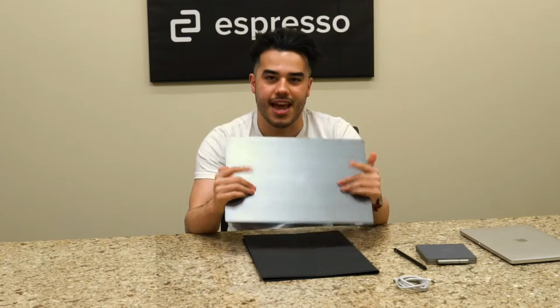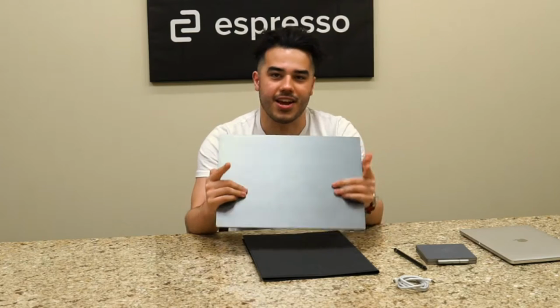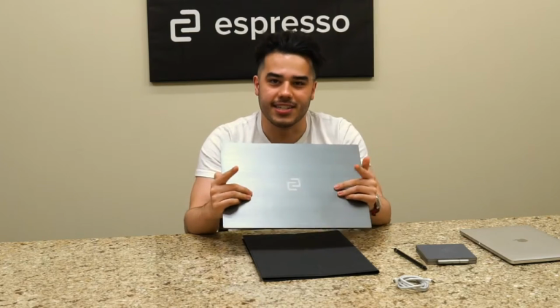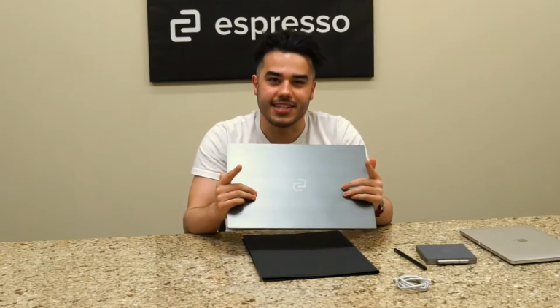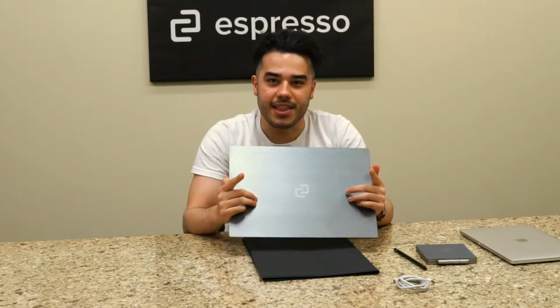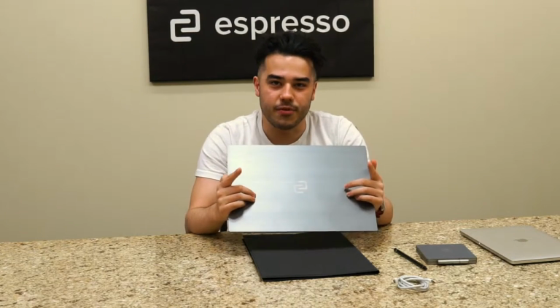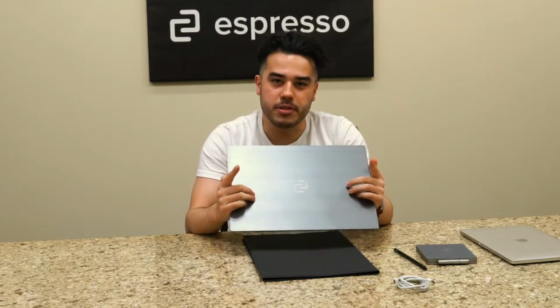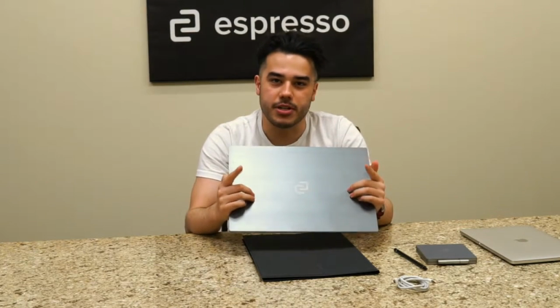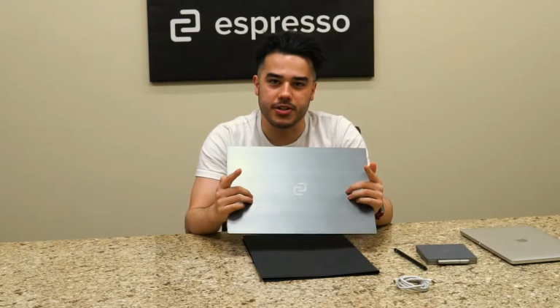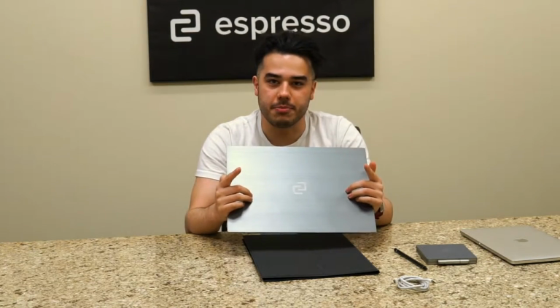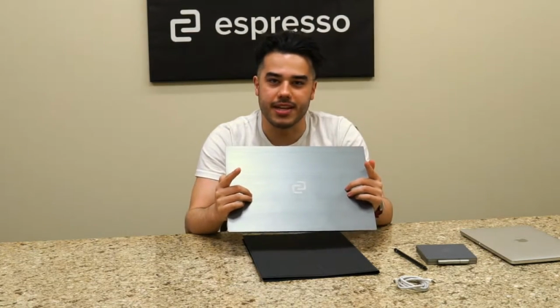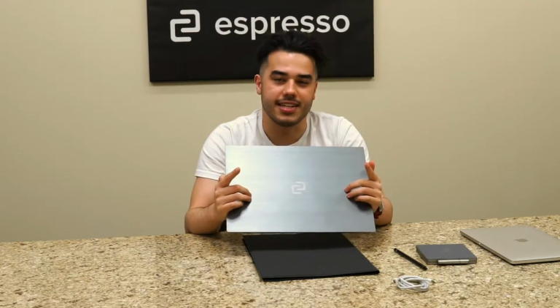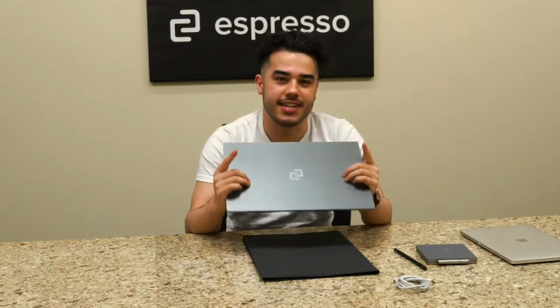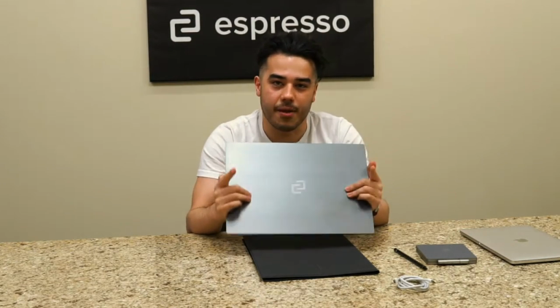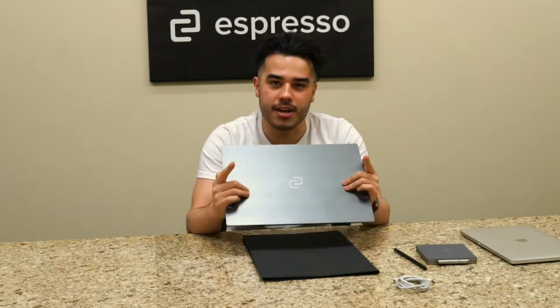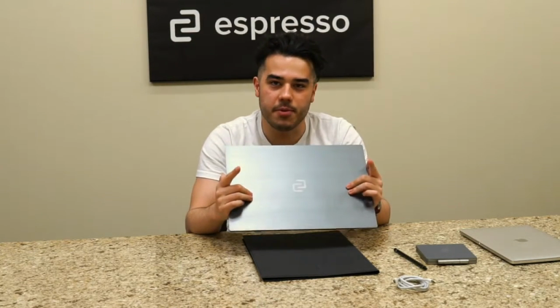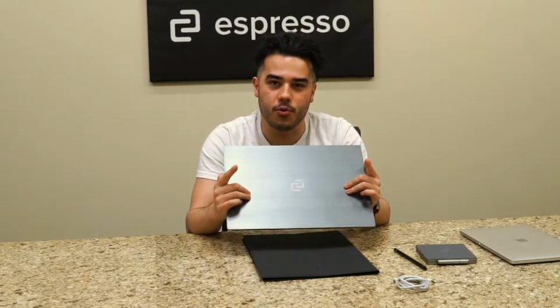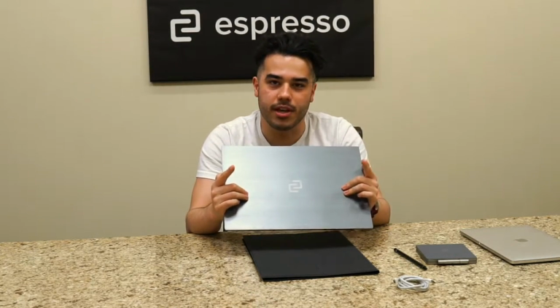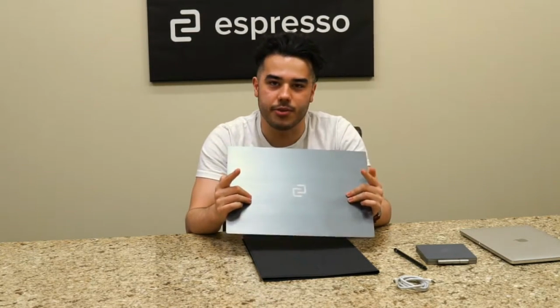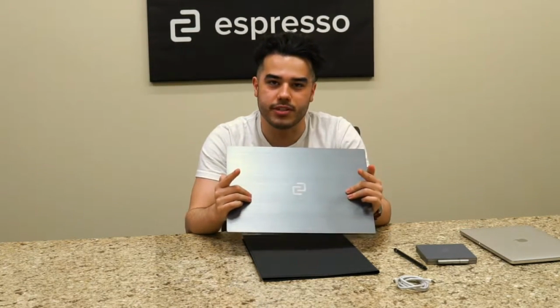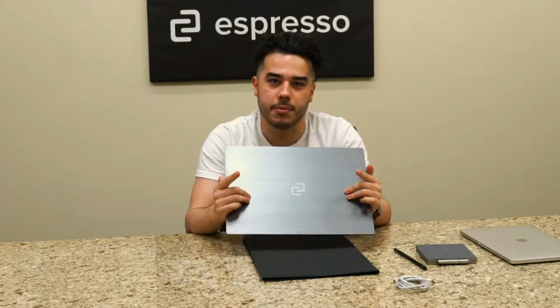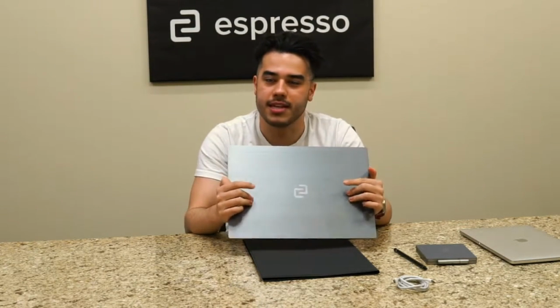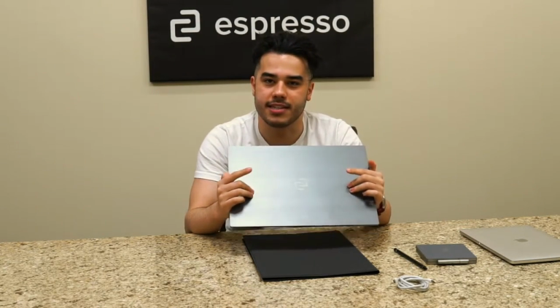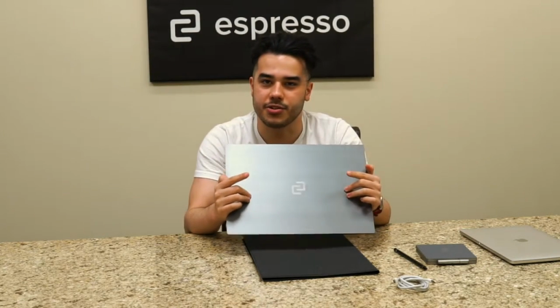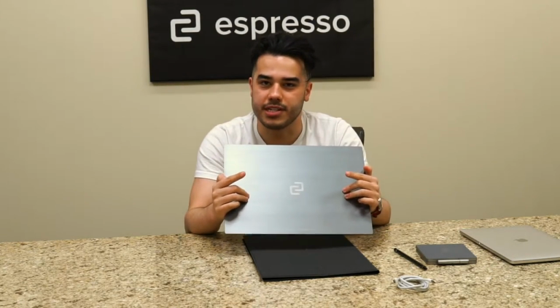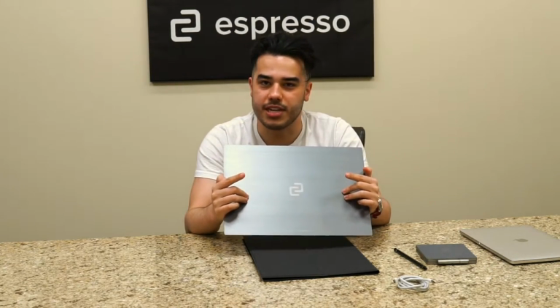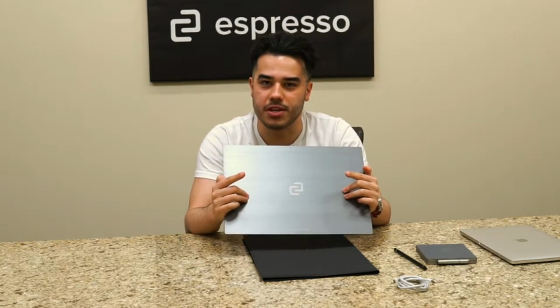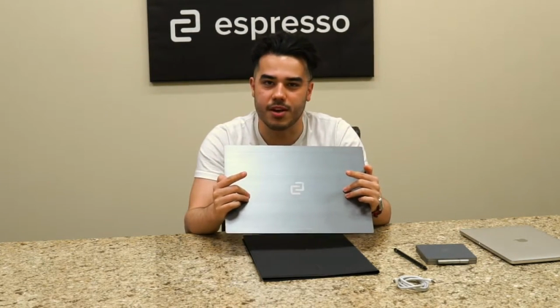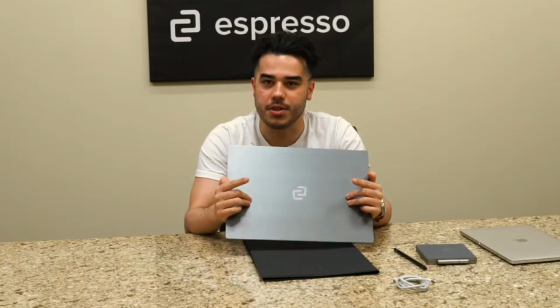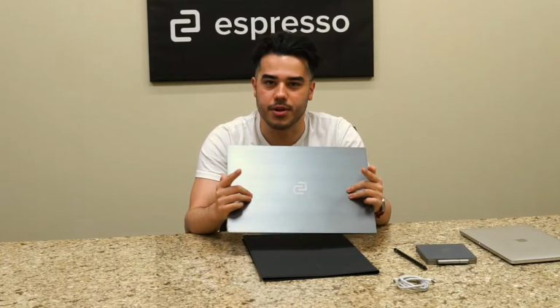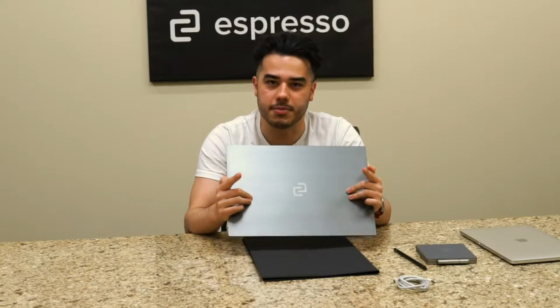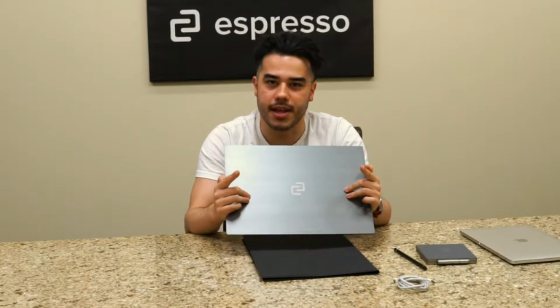Hey guys, it's Ethan from Espresso Displays, and today we're going to be walking through some of the accessories that you can get with your display.